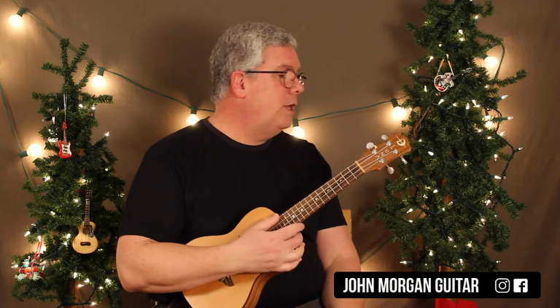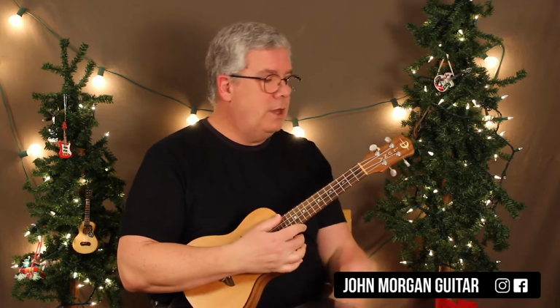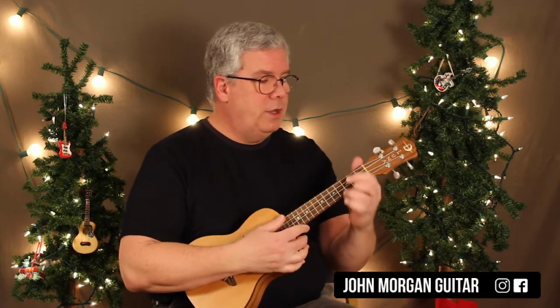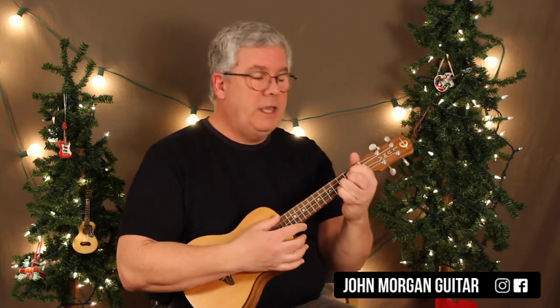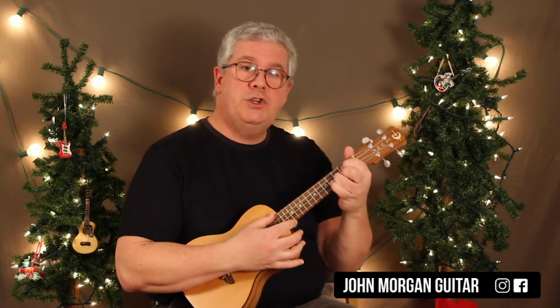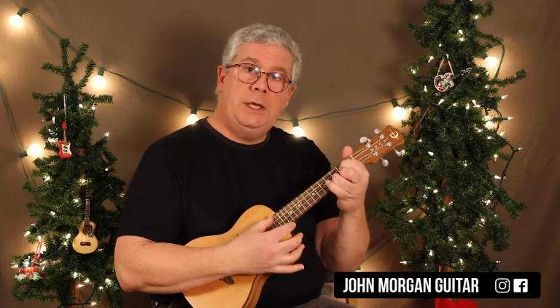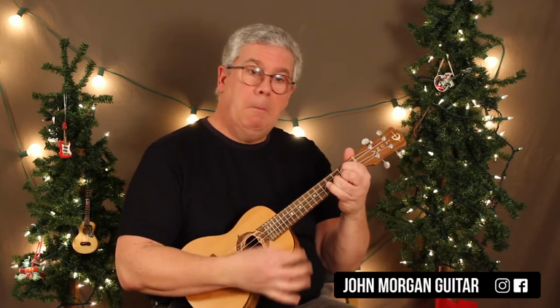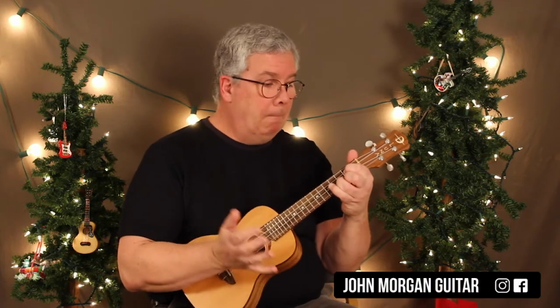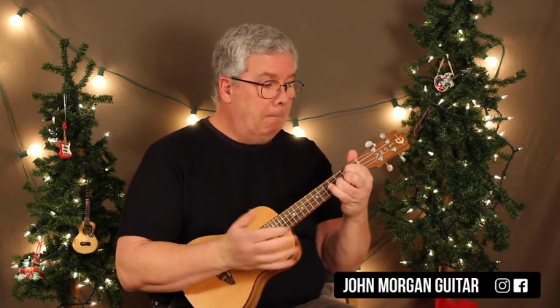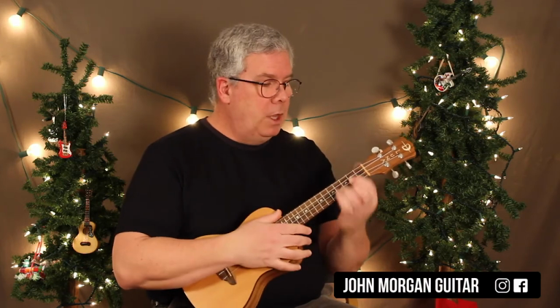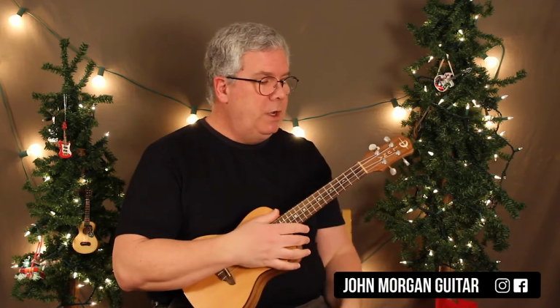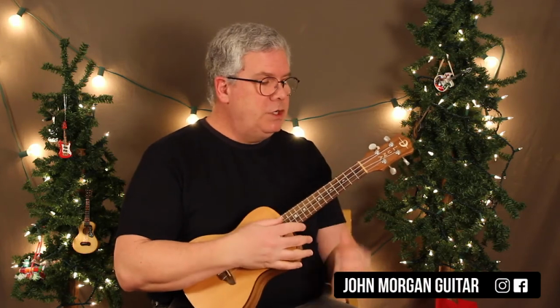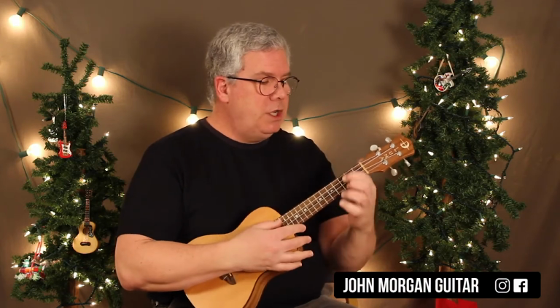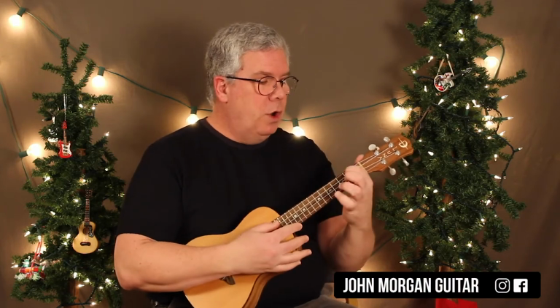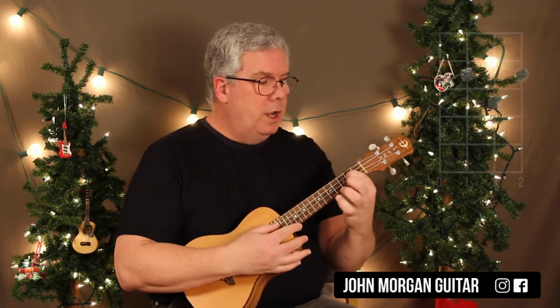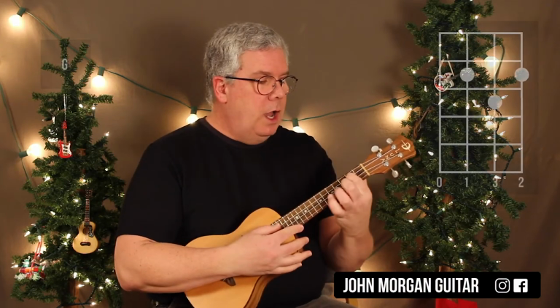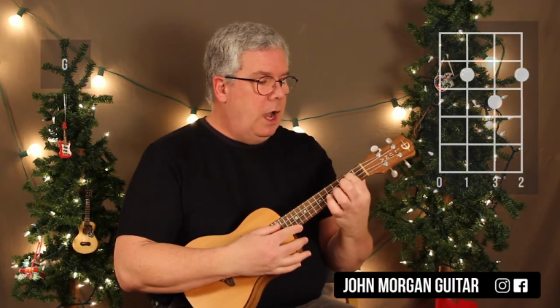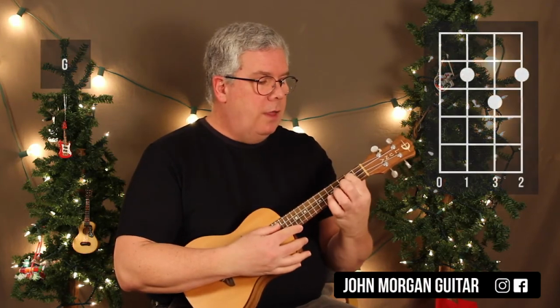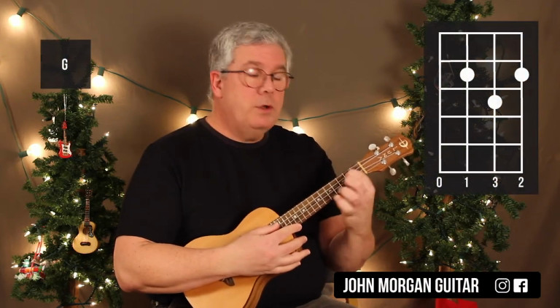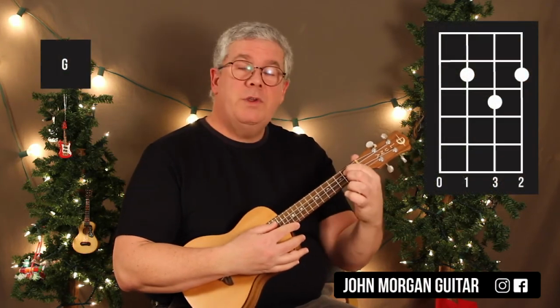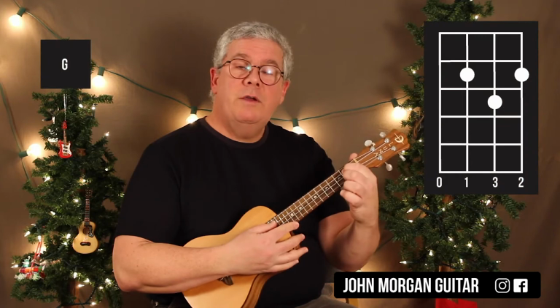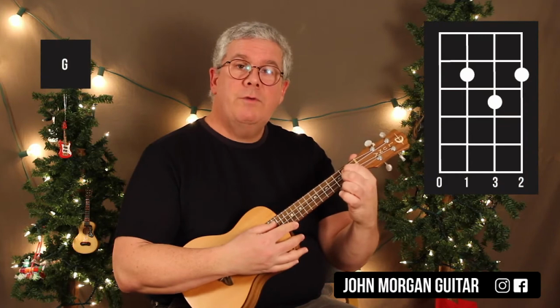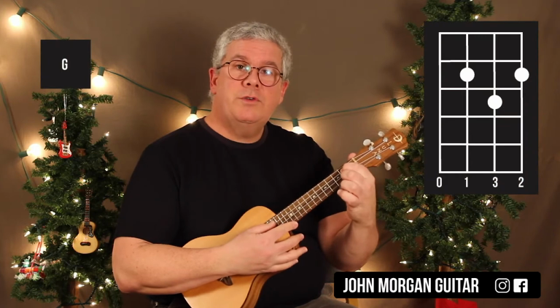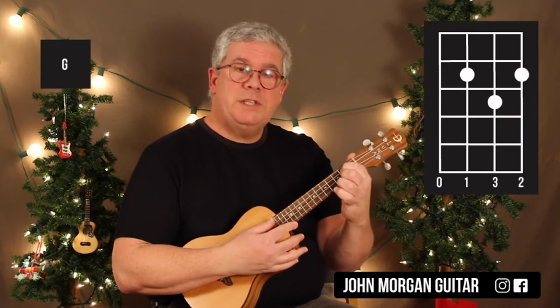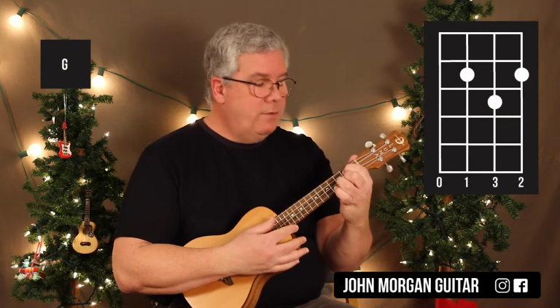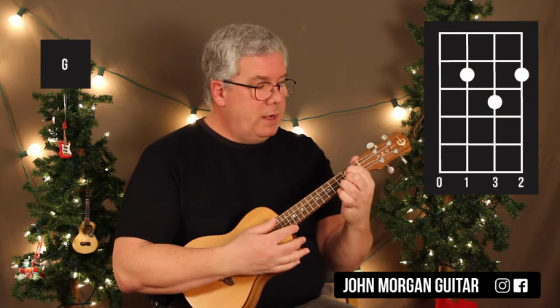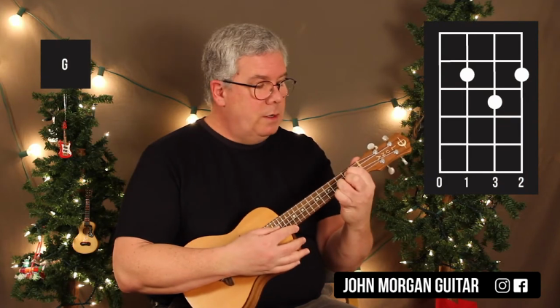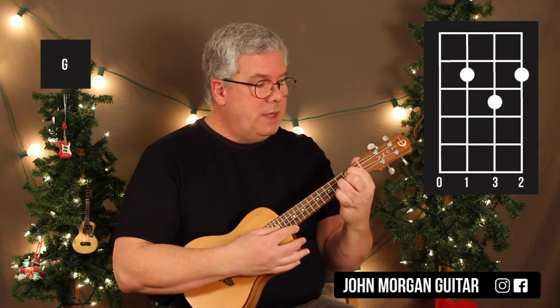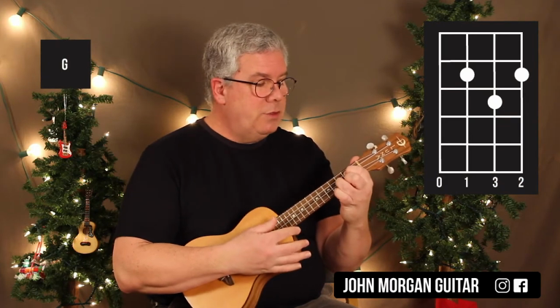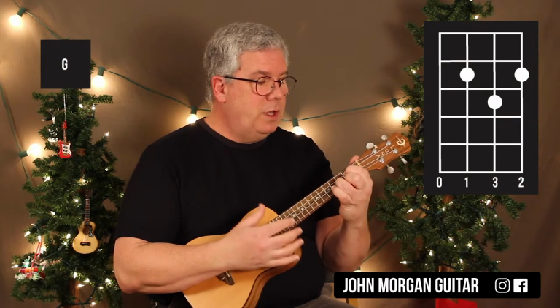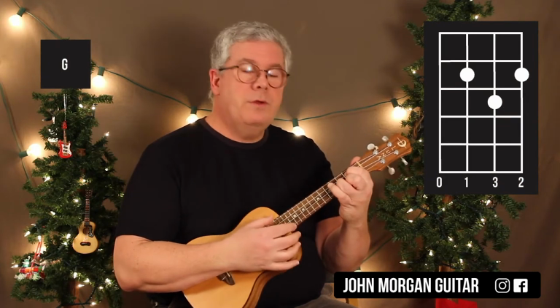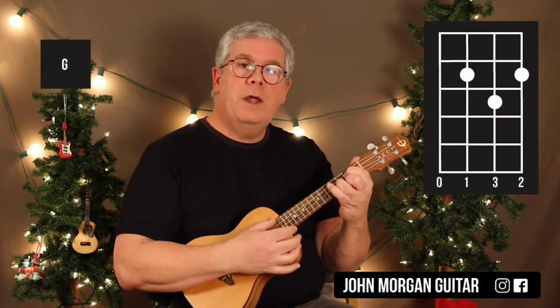We're in the key of G. We need a G chord: 3rd string, 1st string, 2nd fret, 2nd string, 3rd fret.